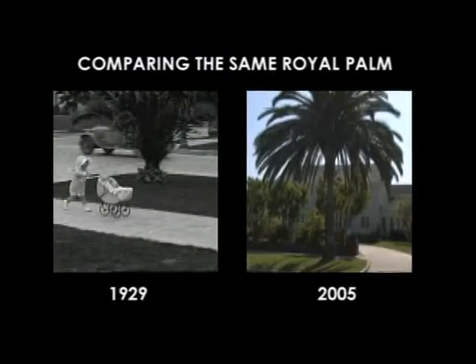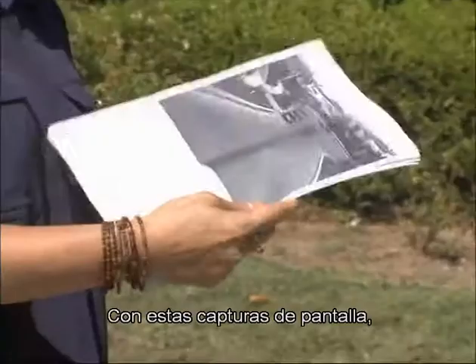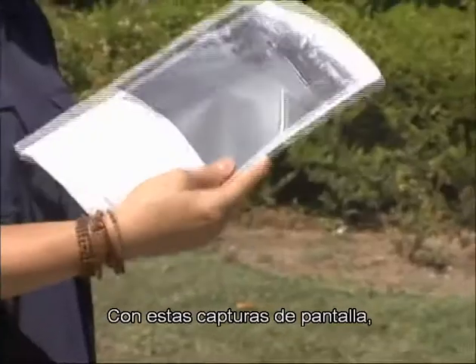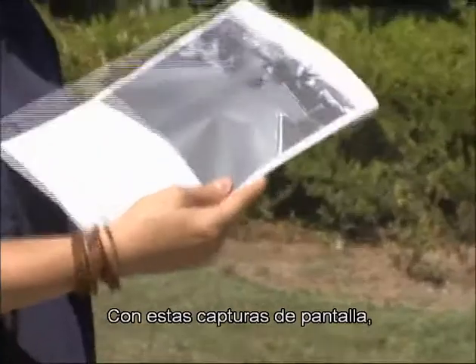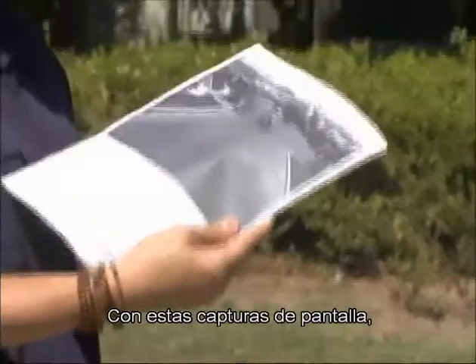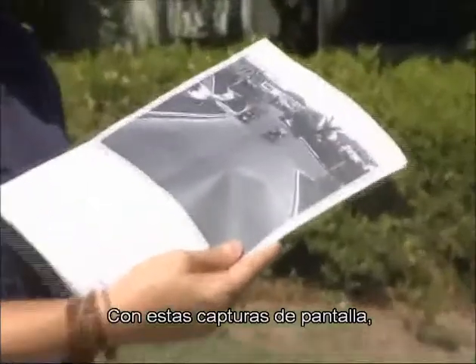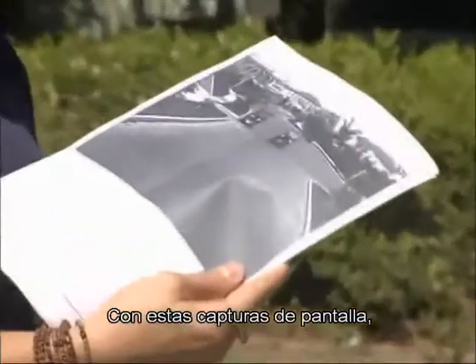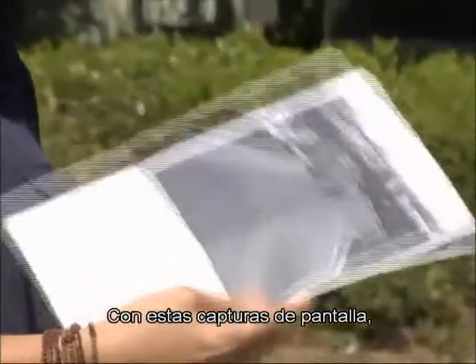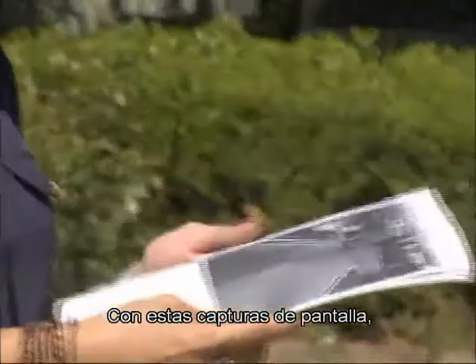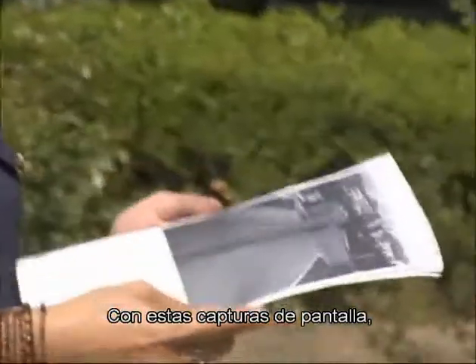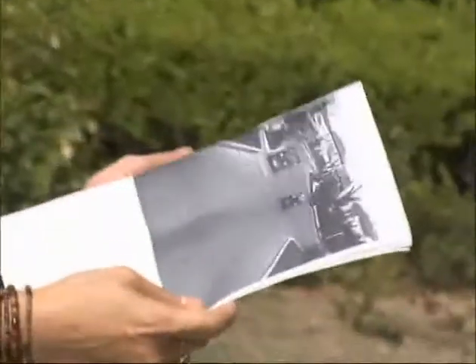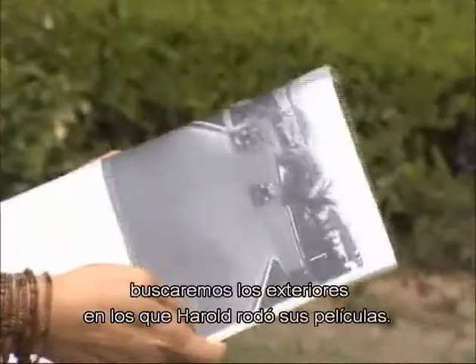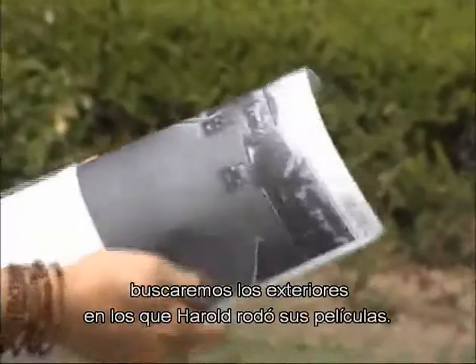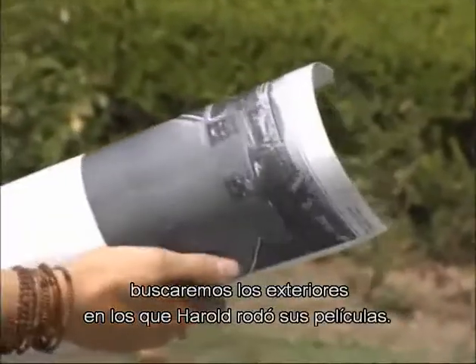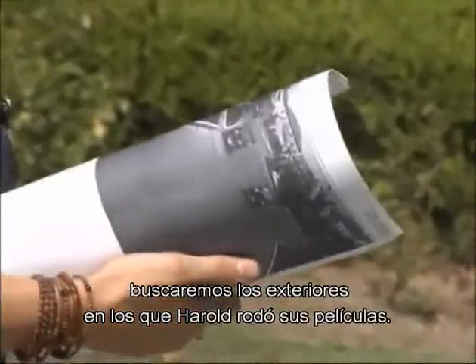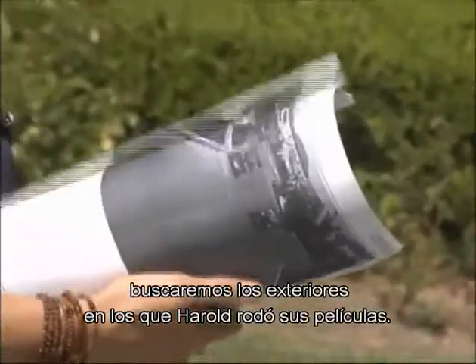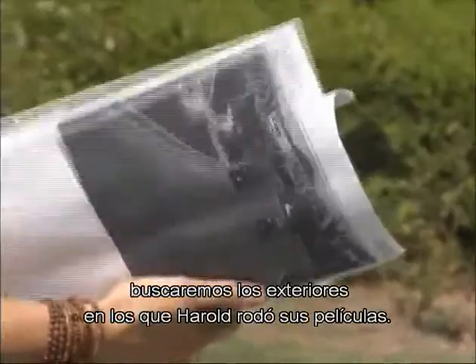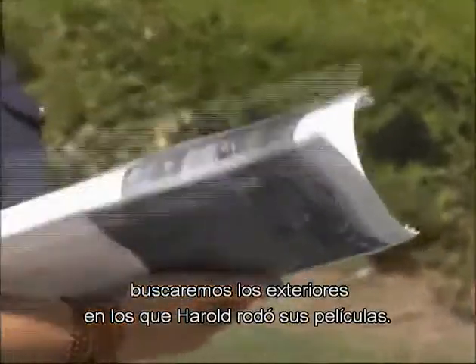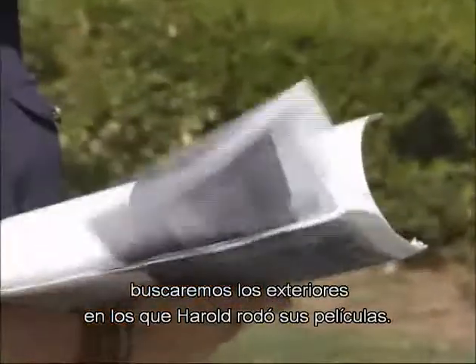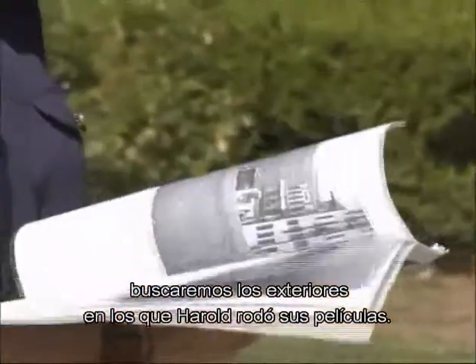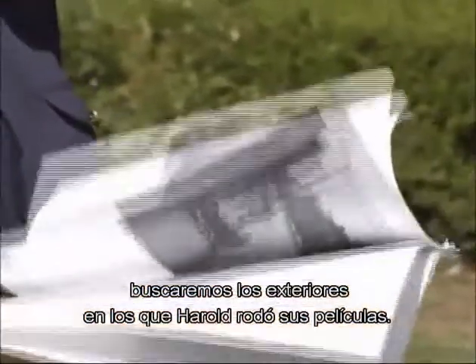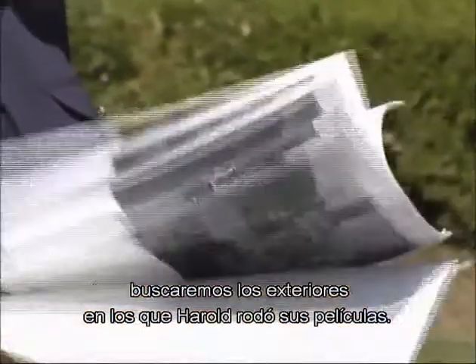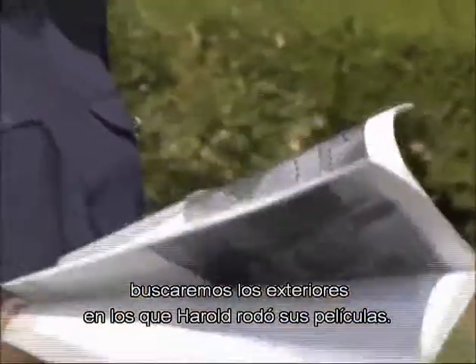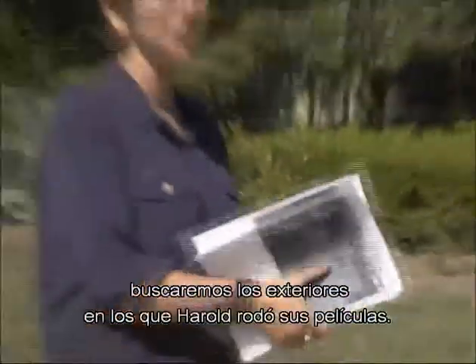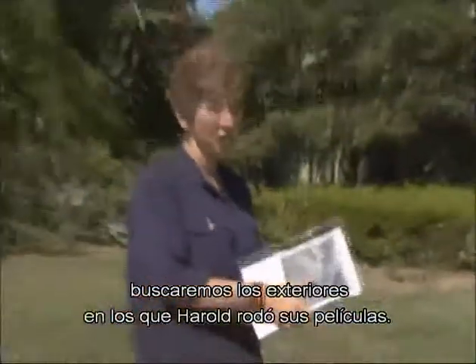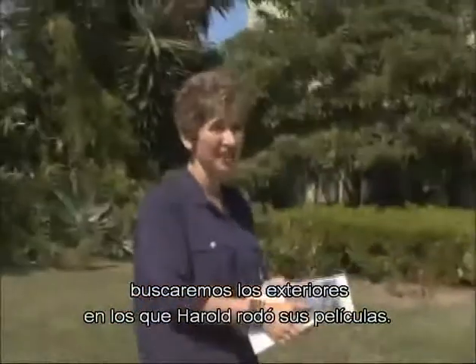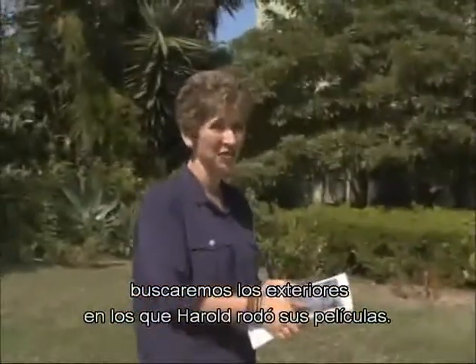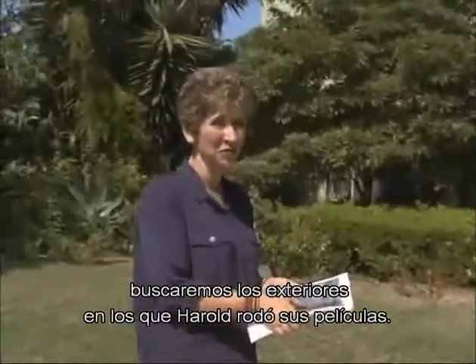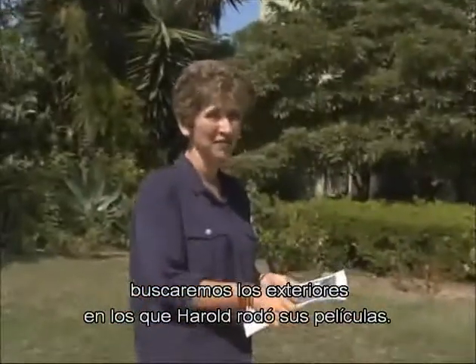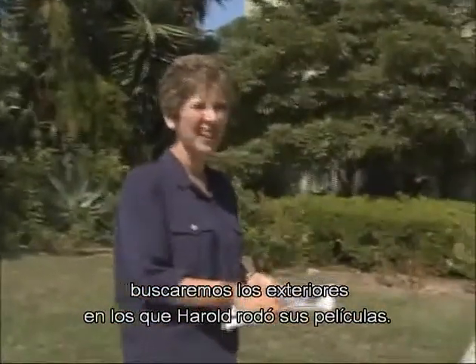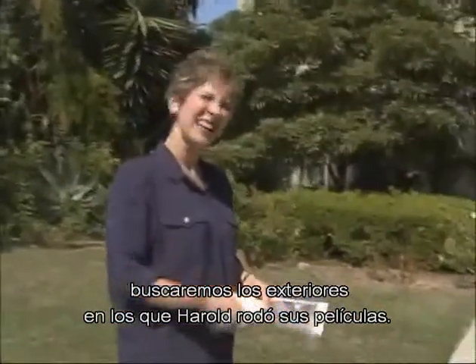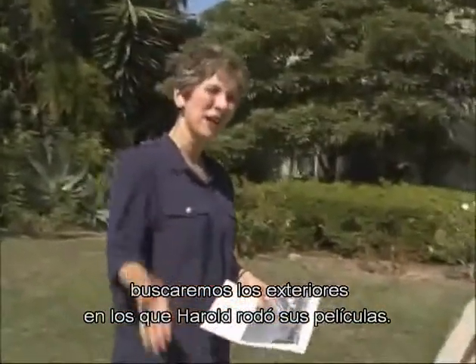With these screen captures in hand, we're going to go scout out some of the locations where Harold shot his films. Come on.